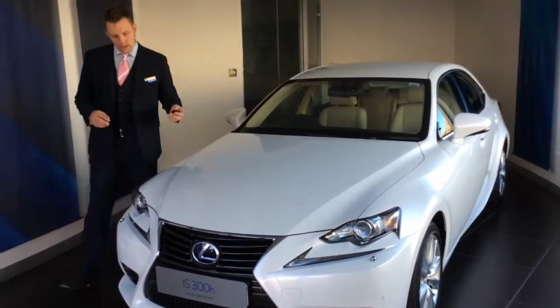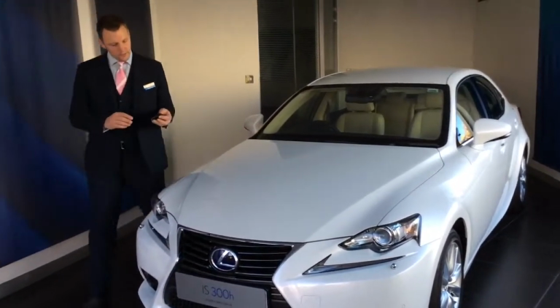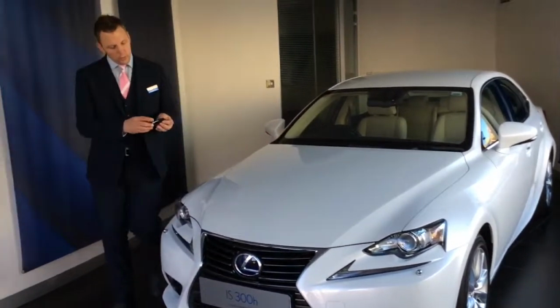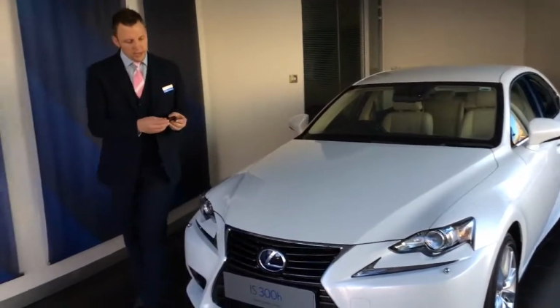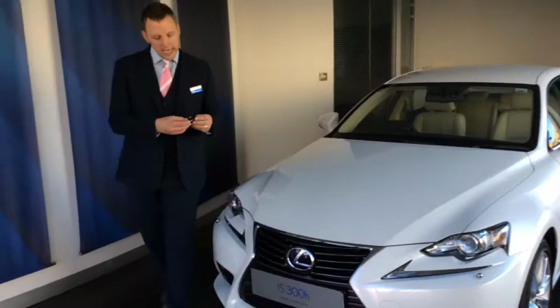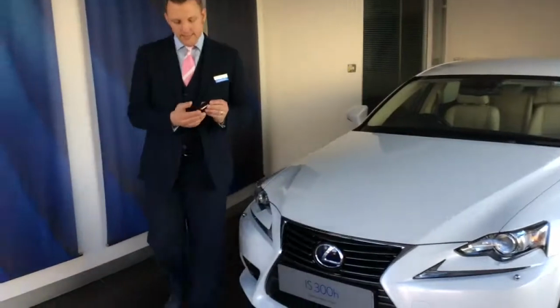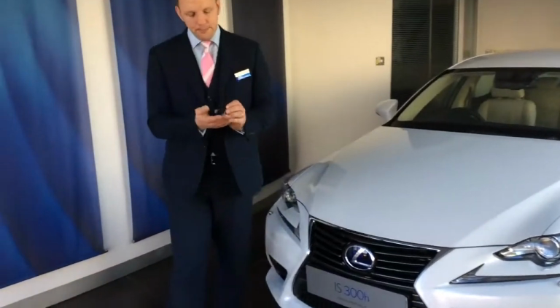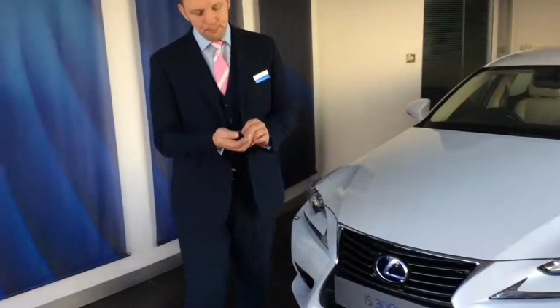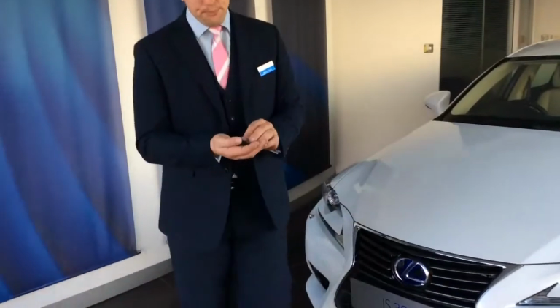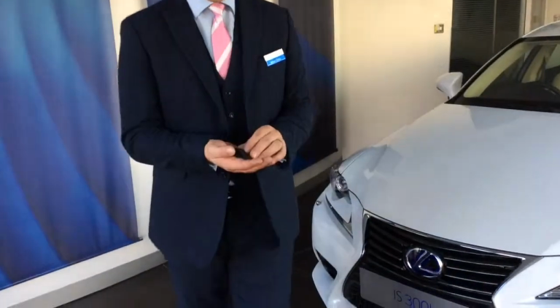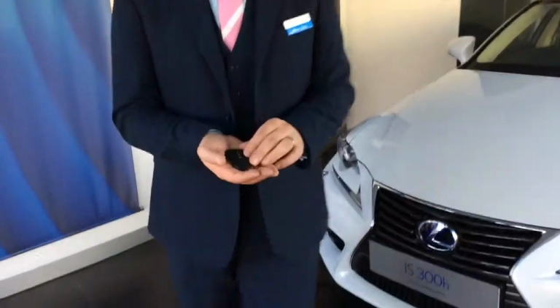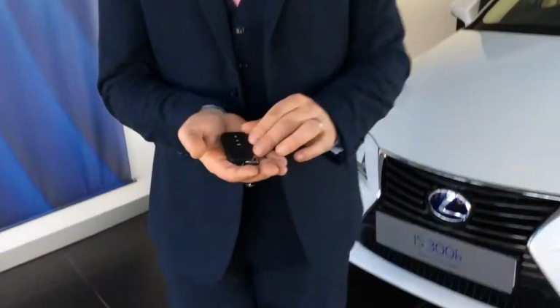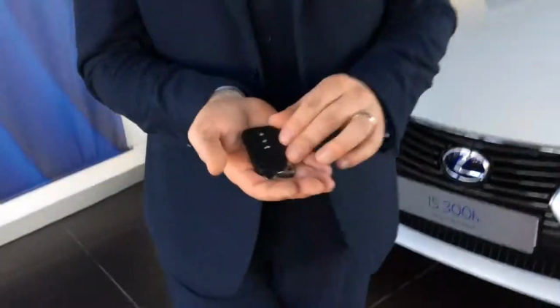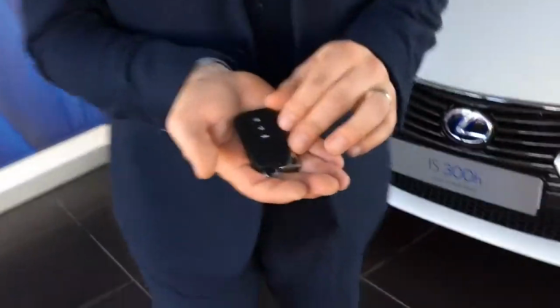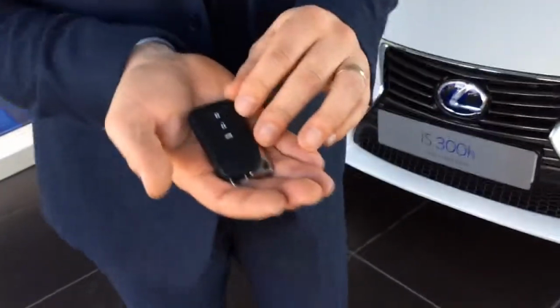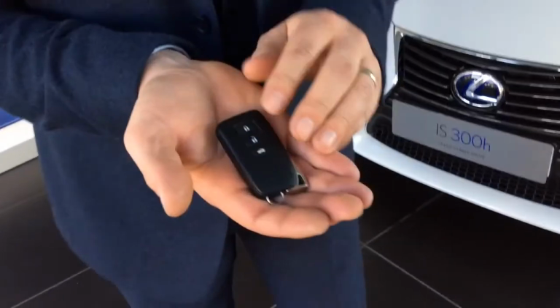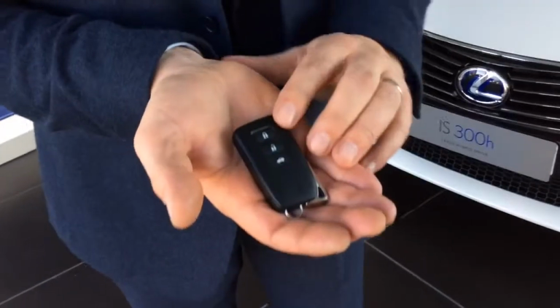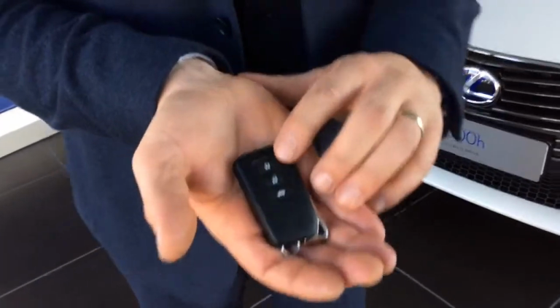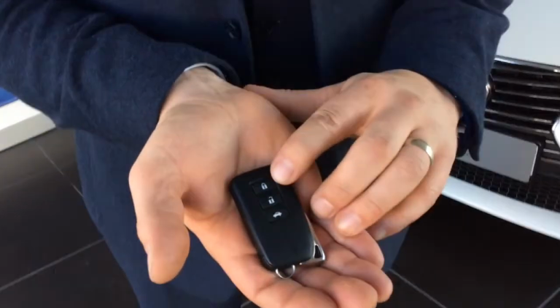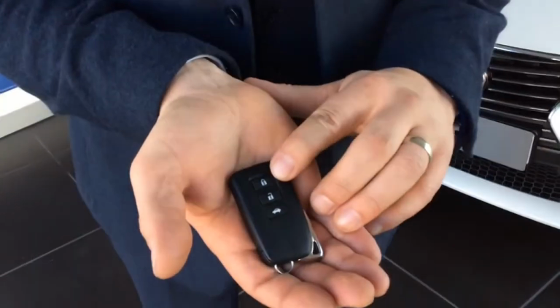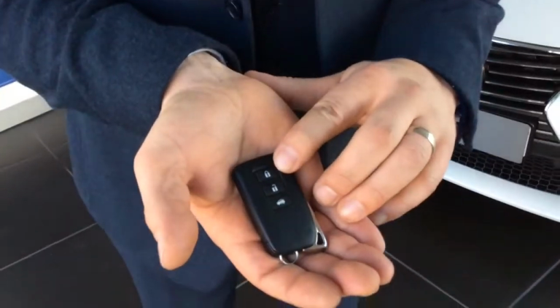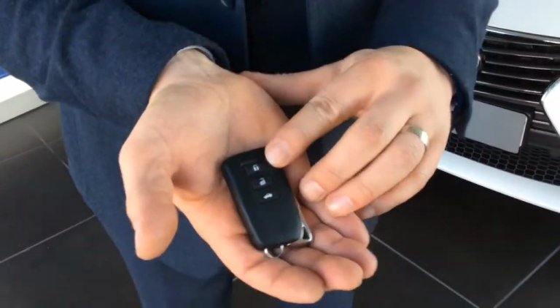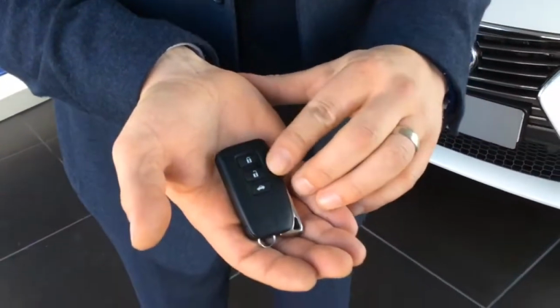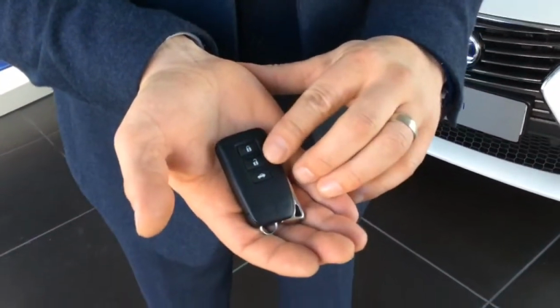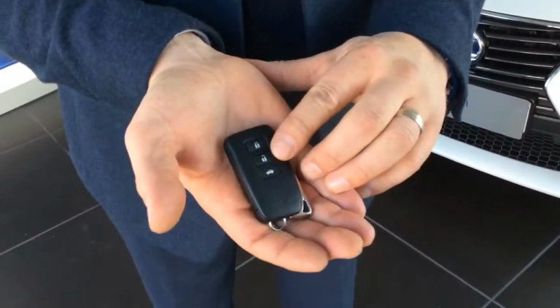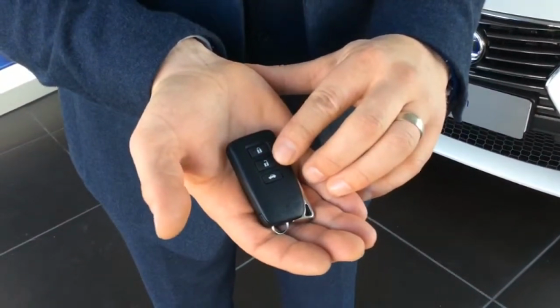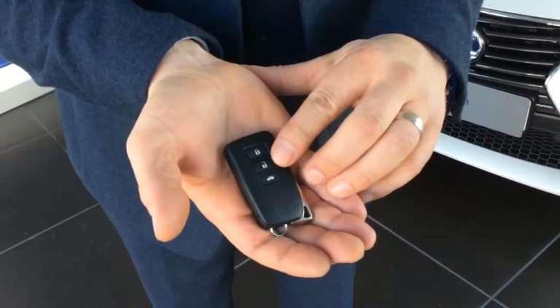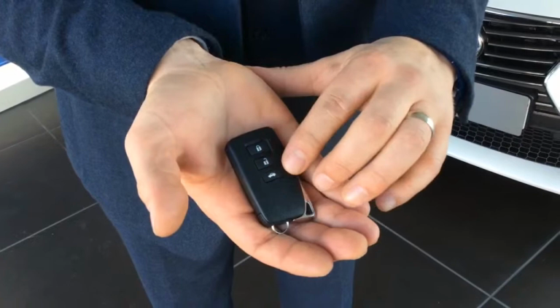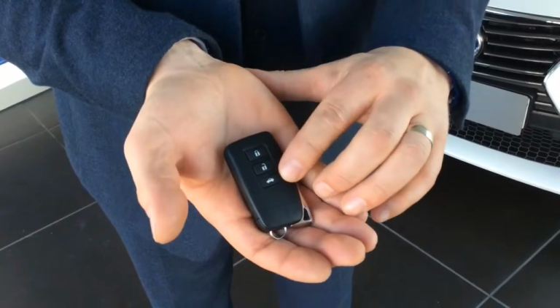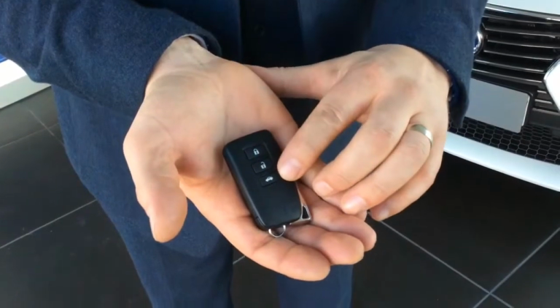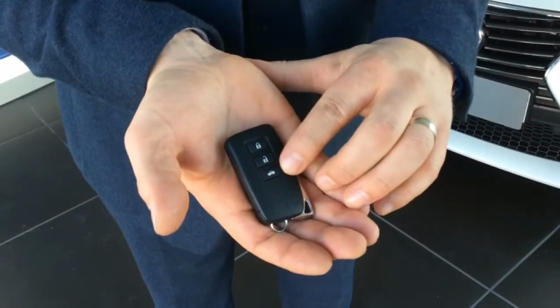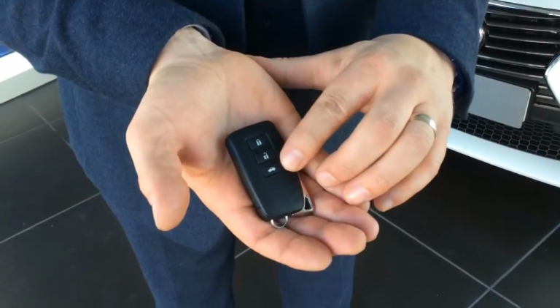First of all, we'll show you the key. The key has three buttons: lock, unlock, and boot release.